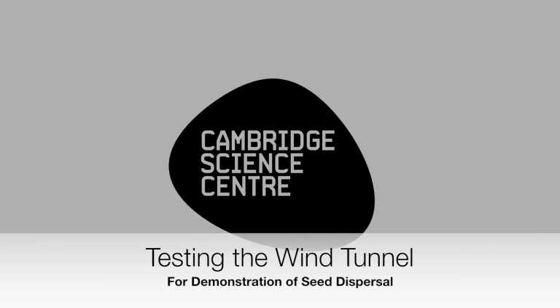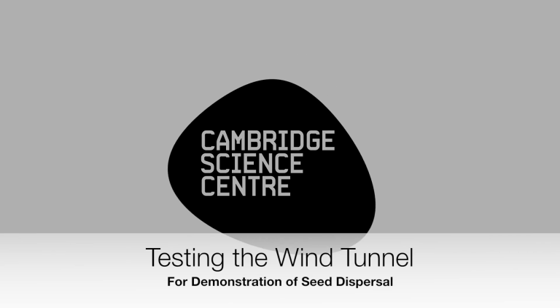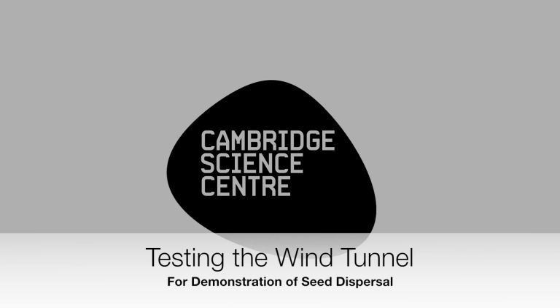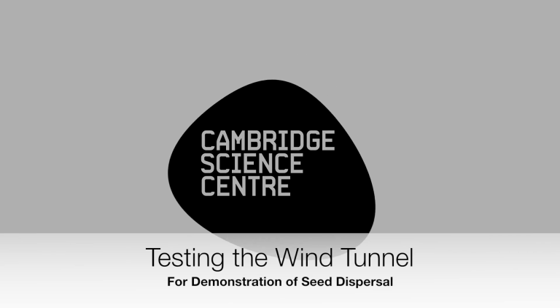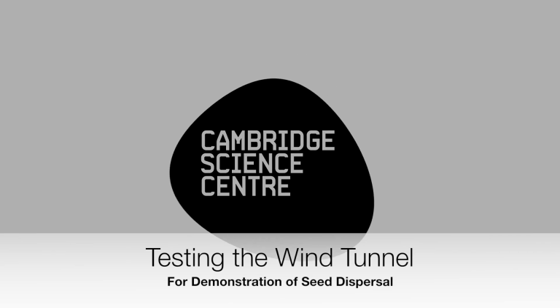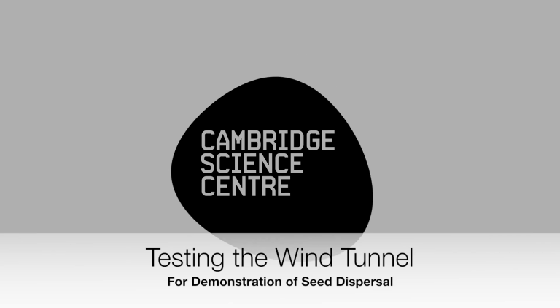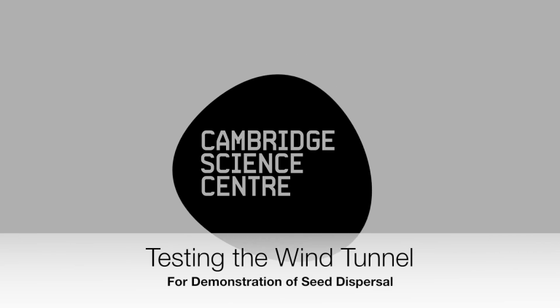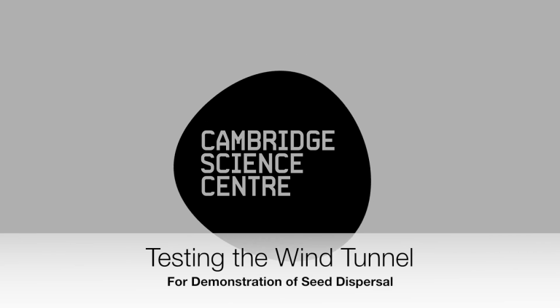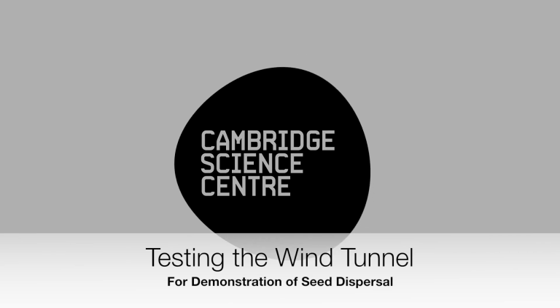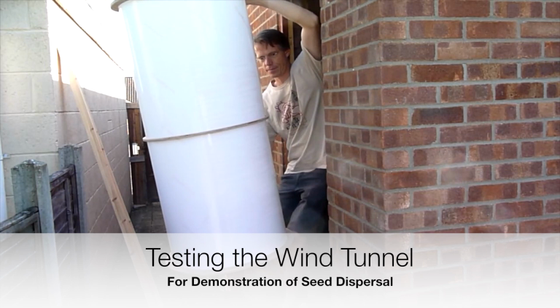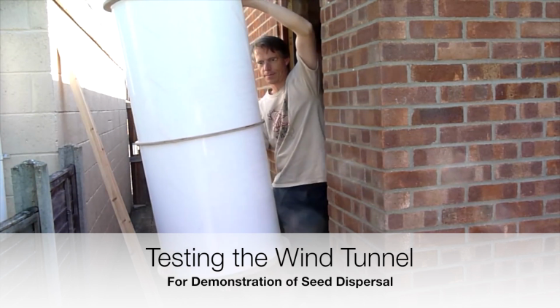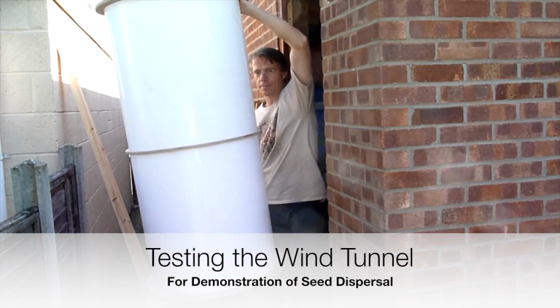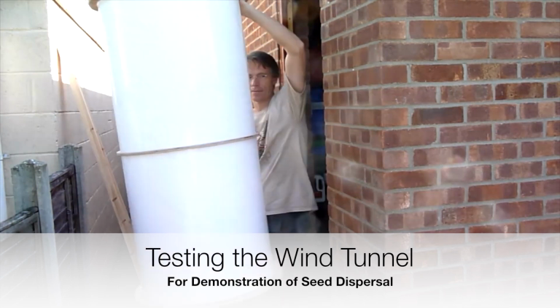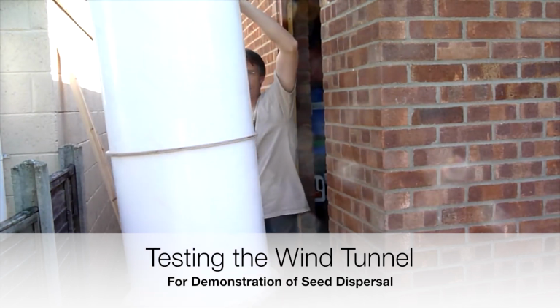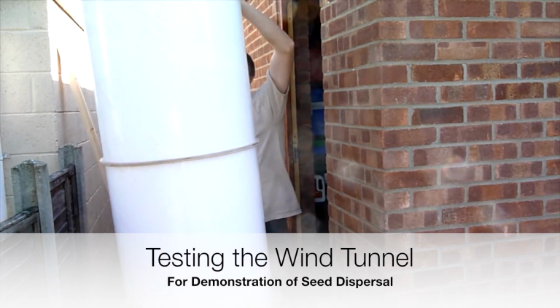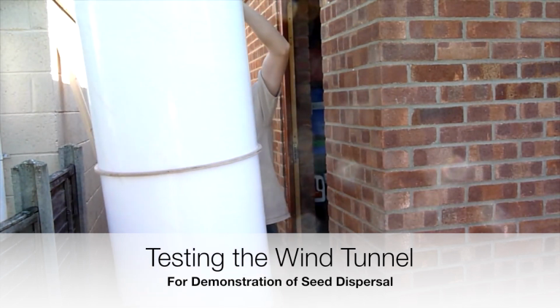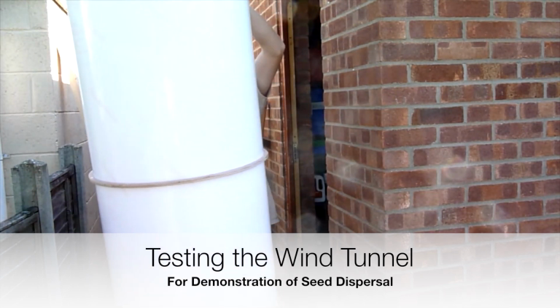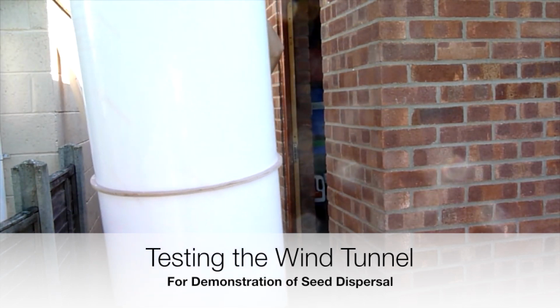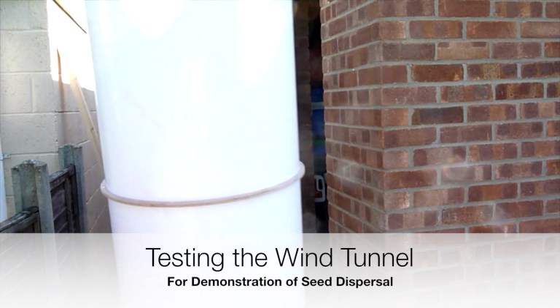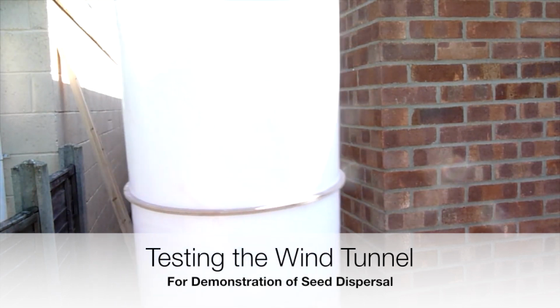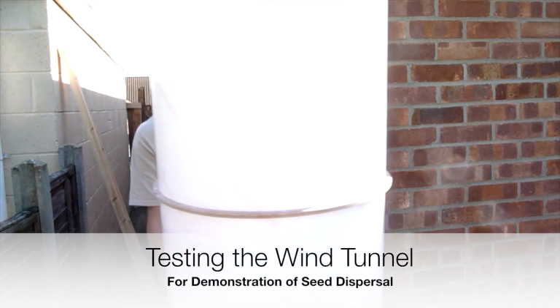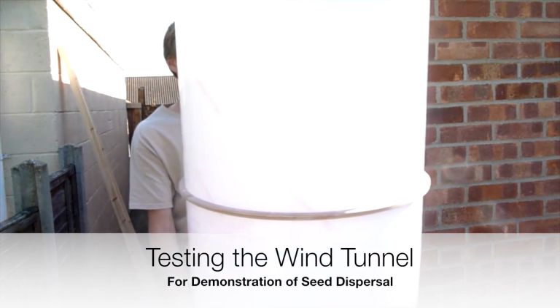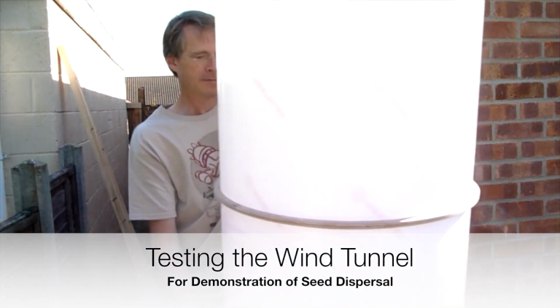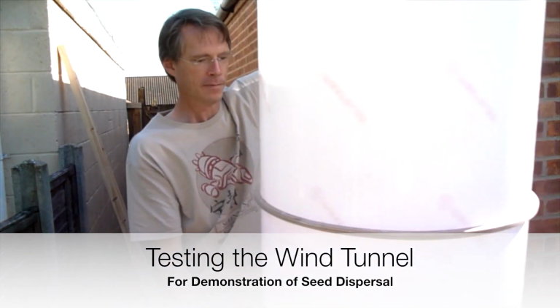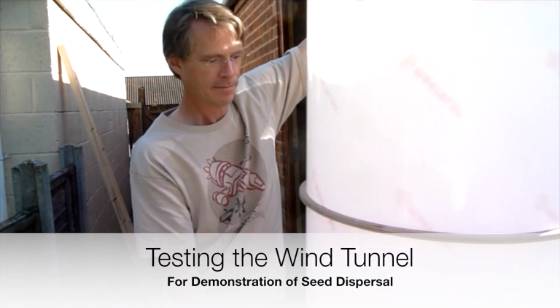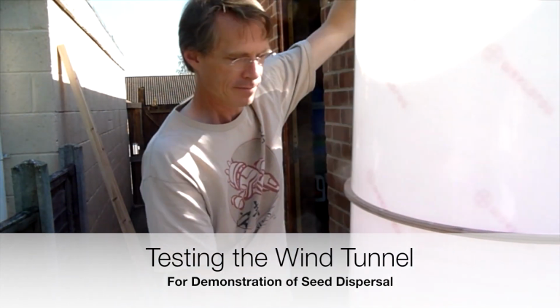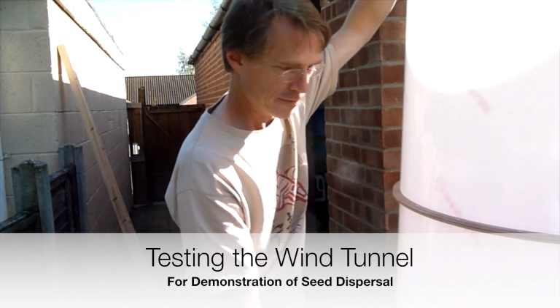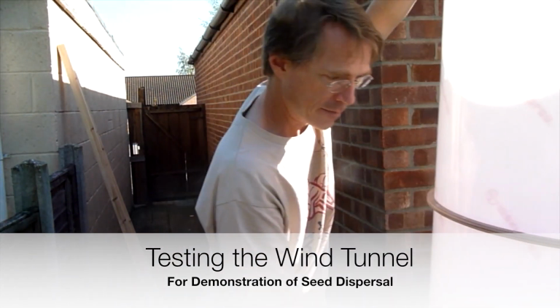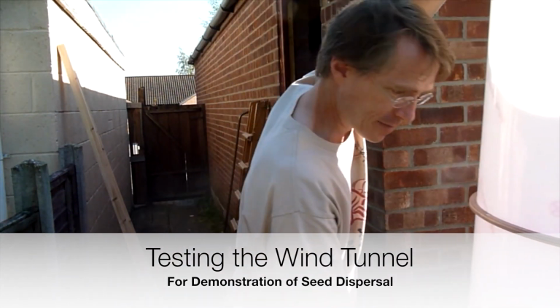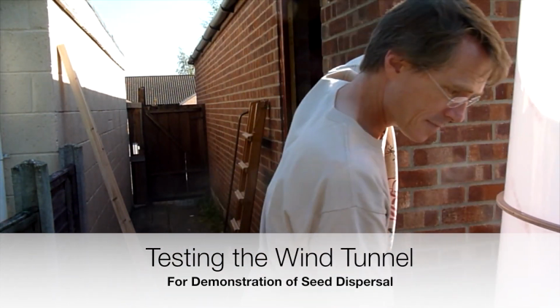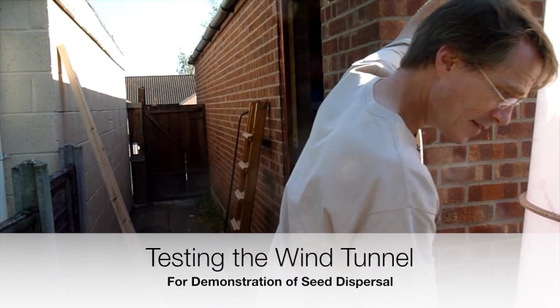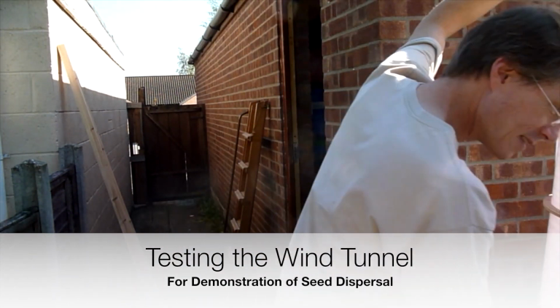I'm Dave Ansell, and I get to design and build exhibits for the Cambridge Science Centre.